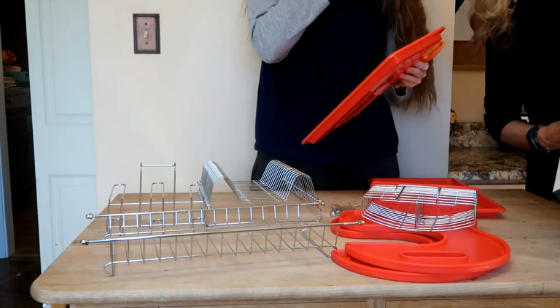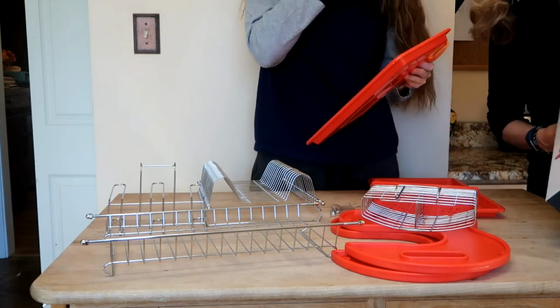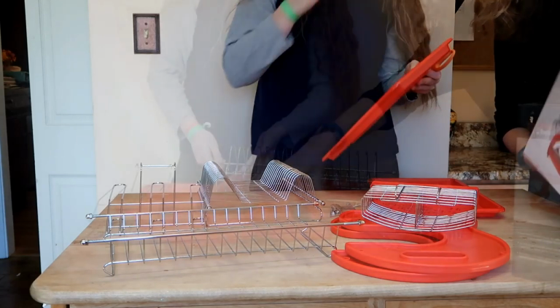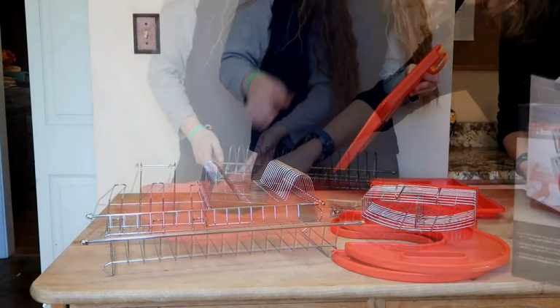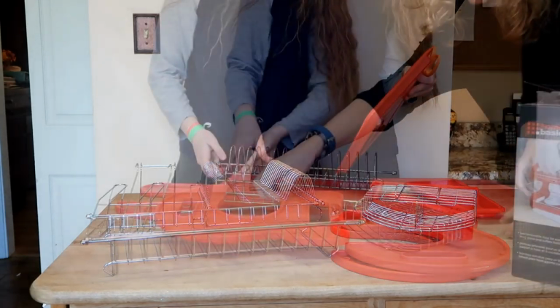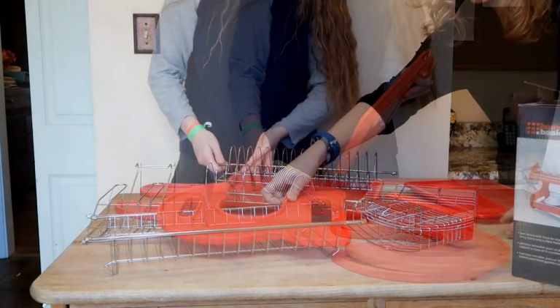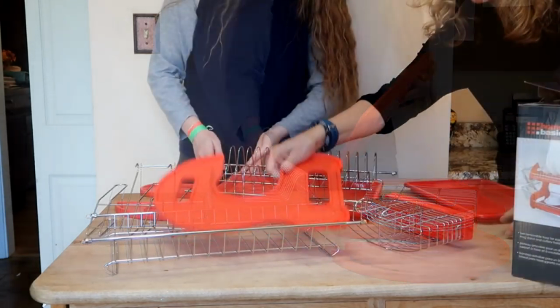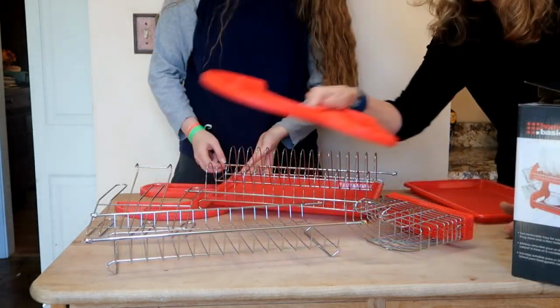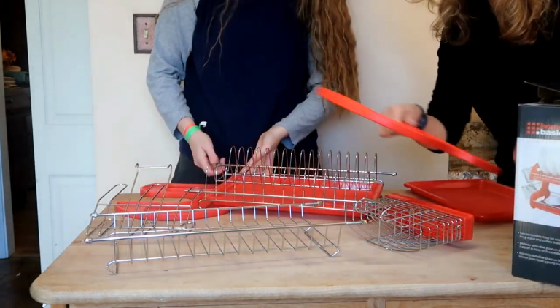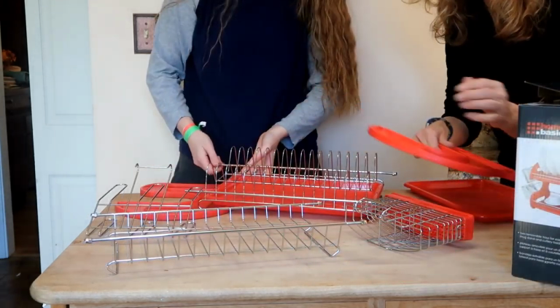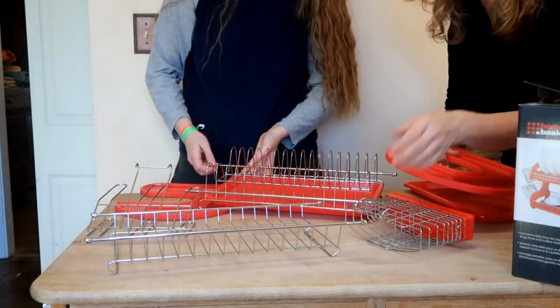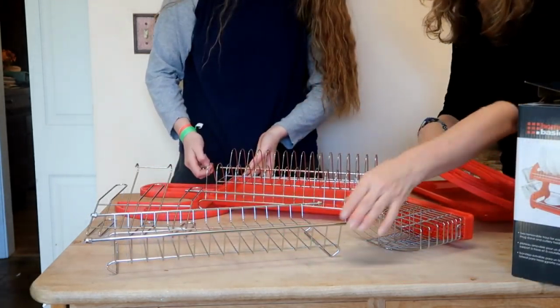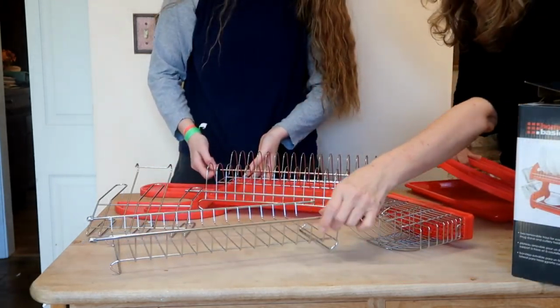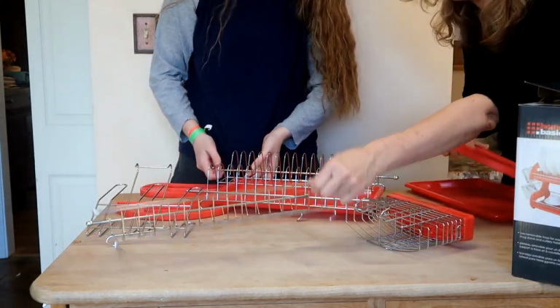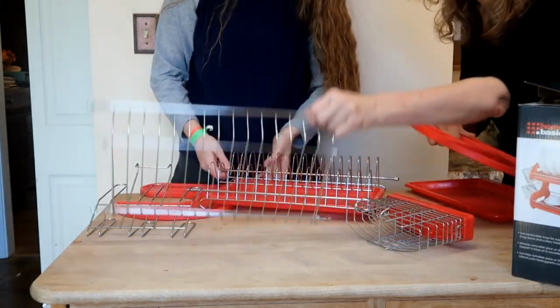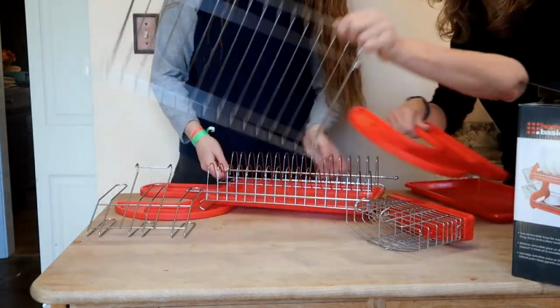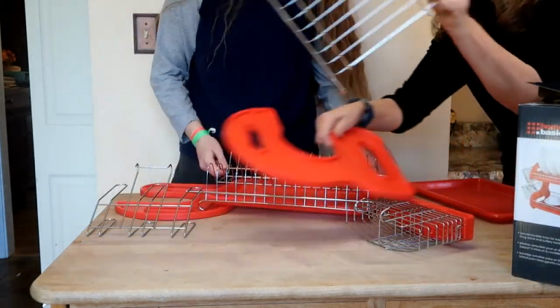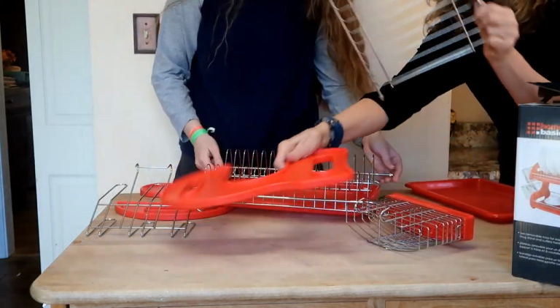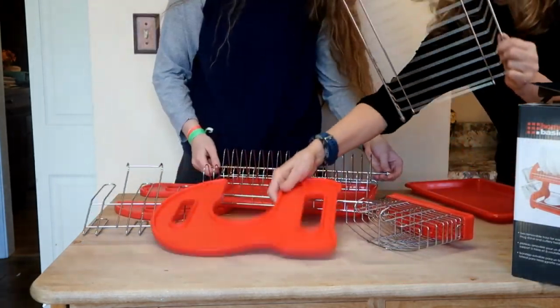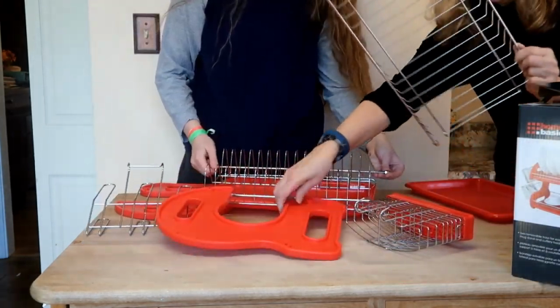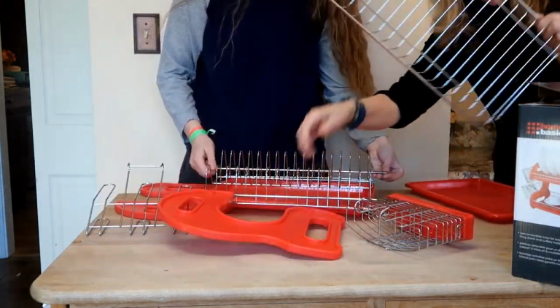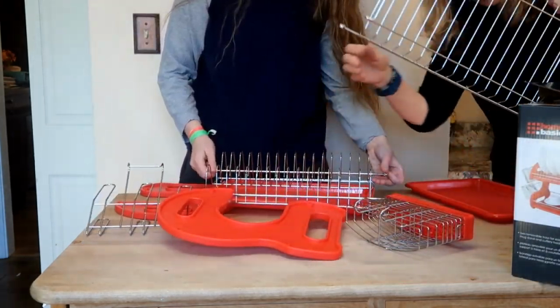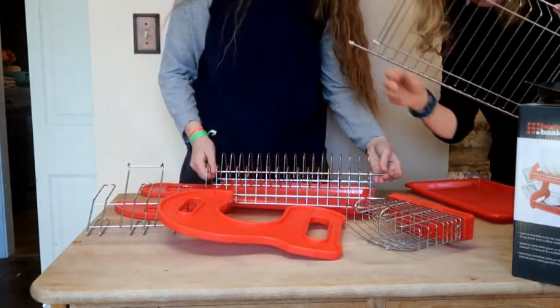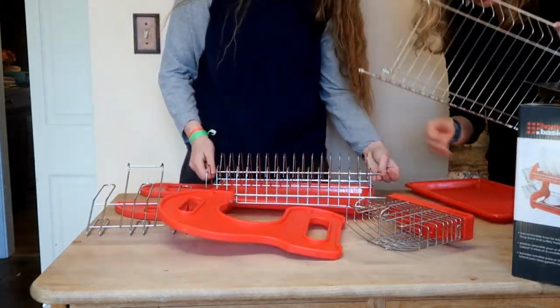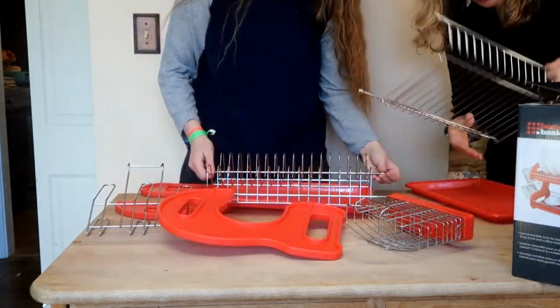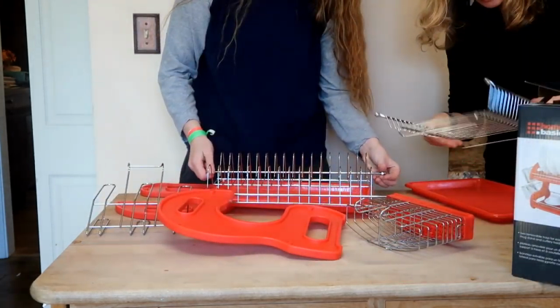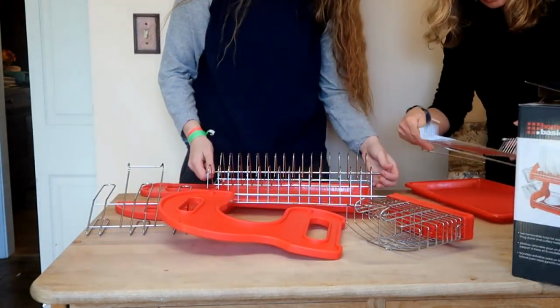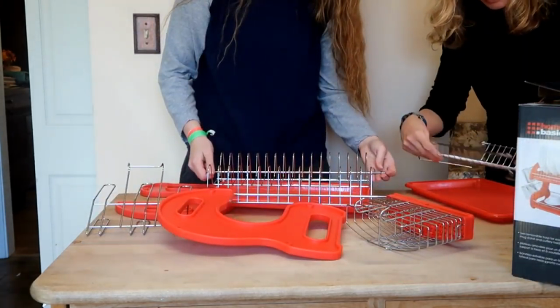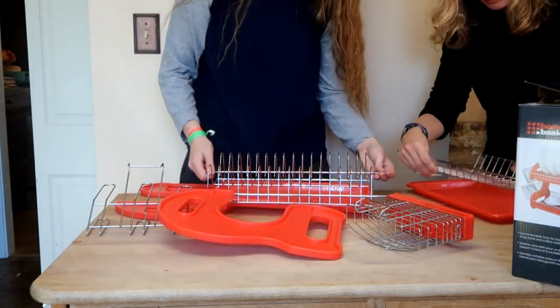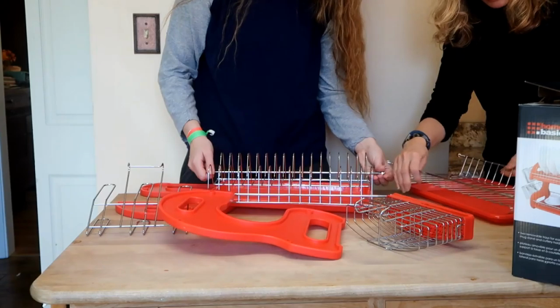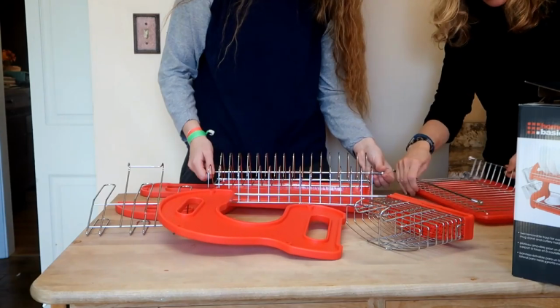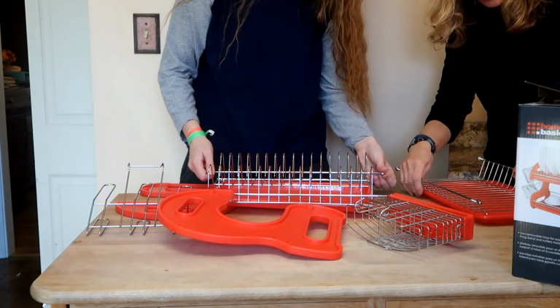This is the top level and this is the bottom level.